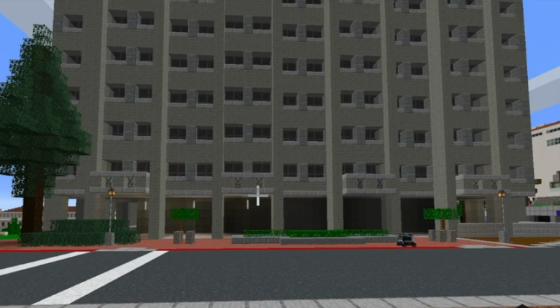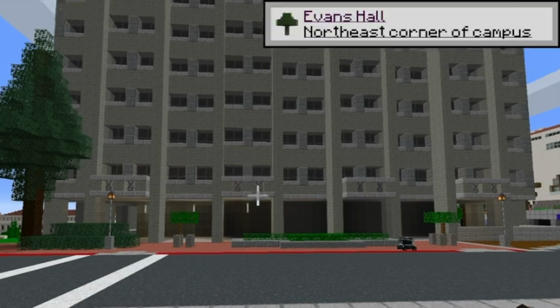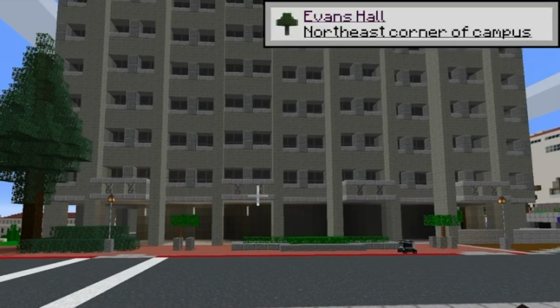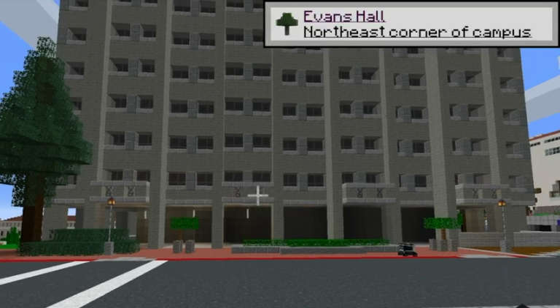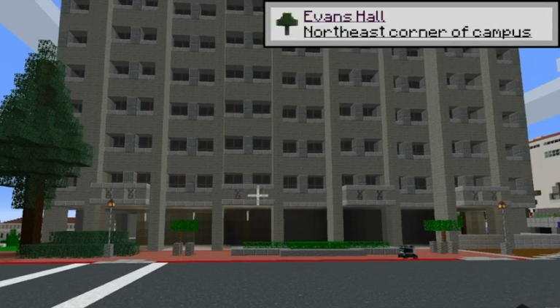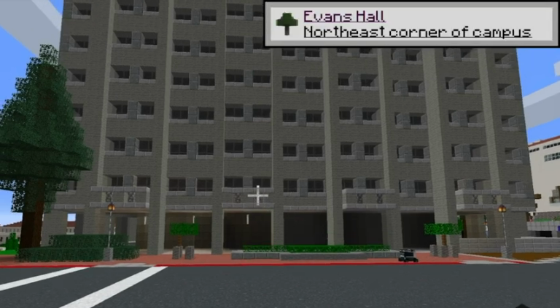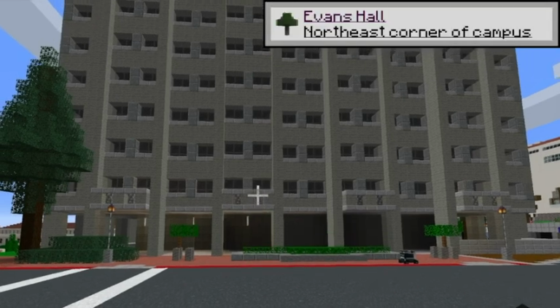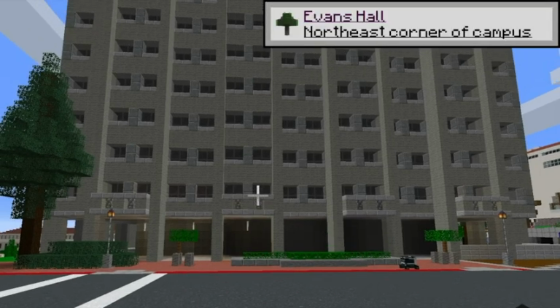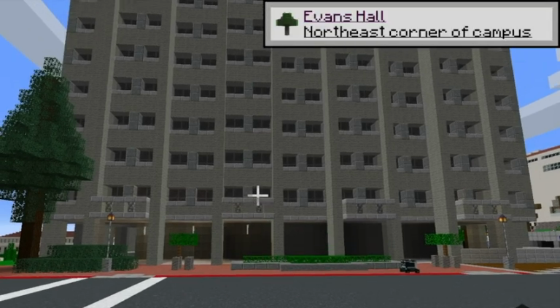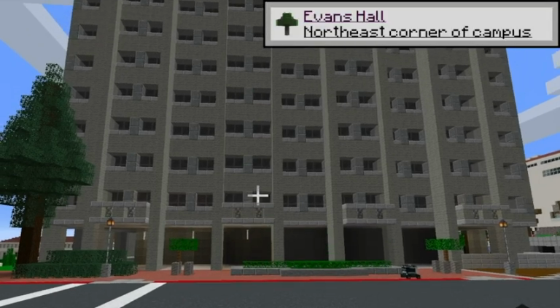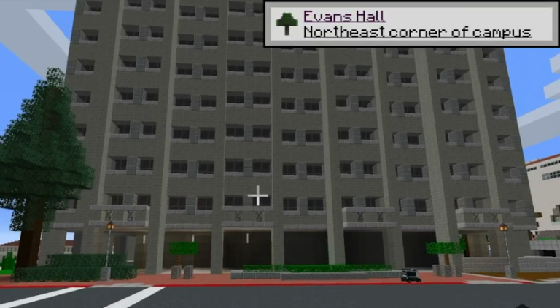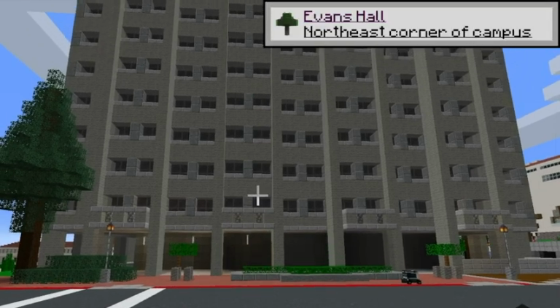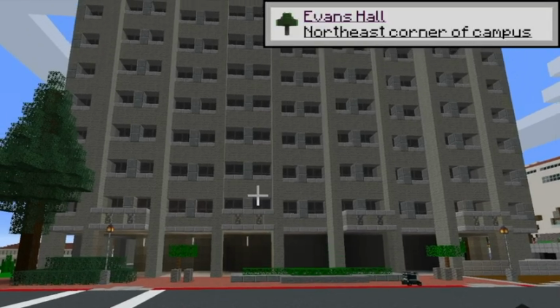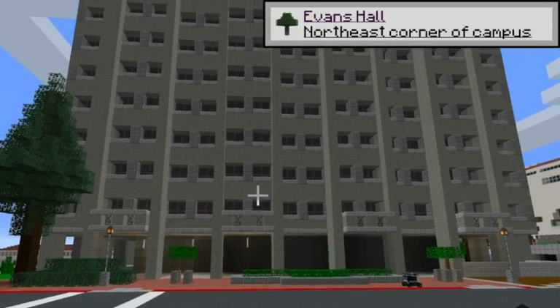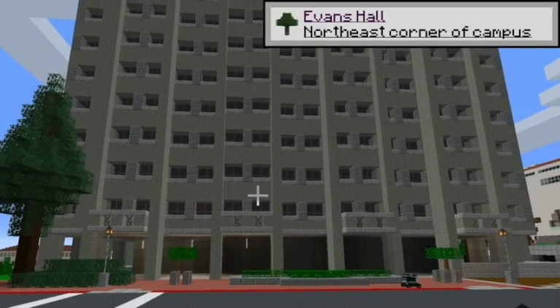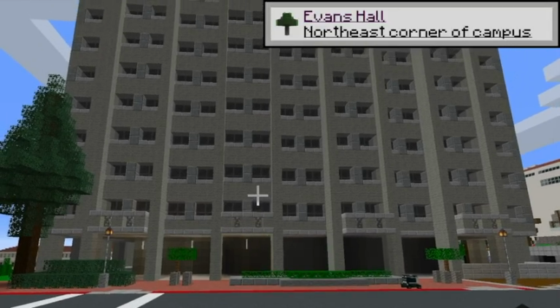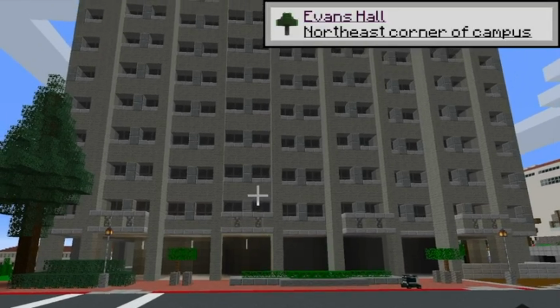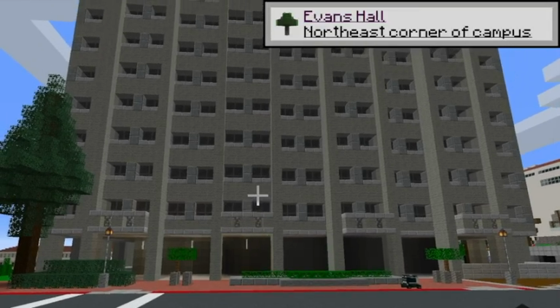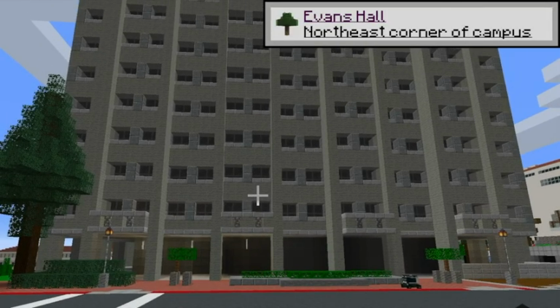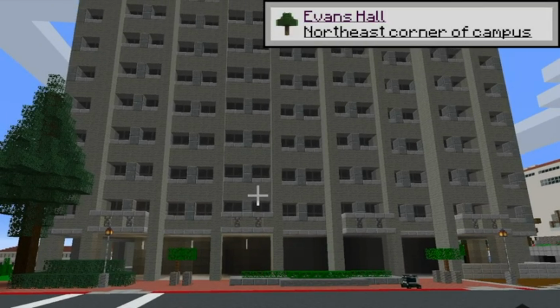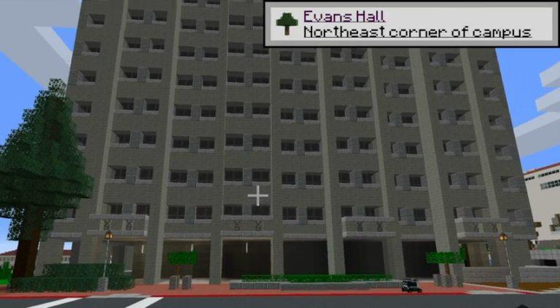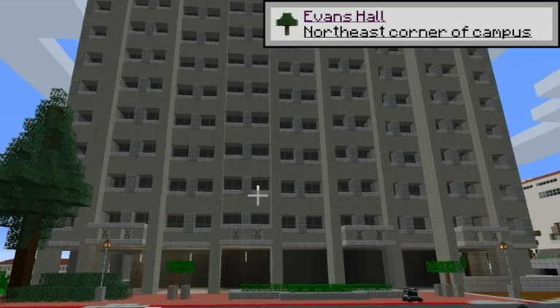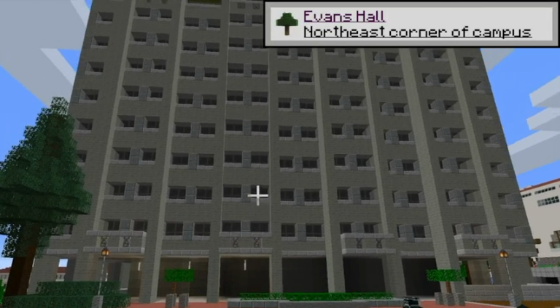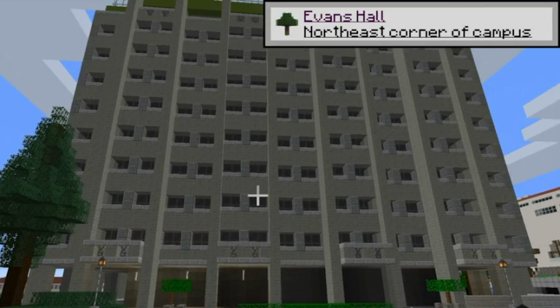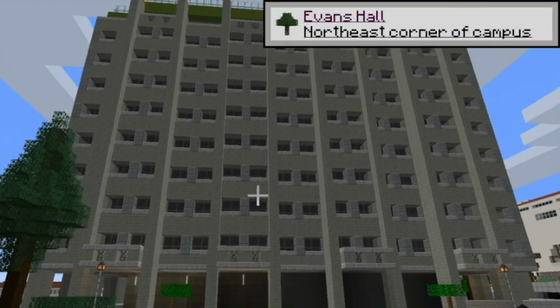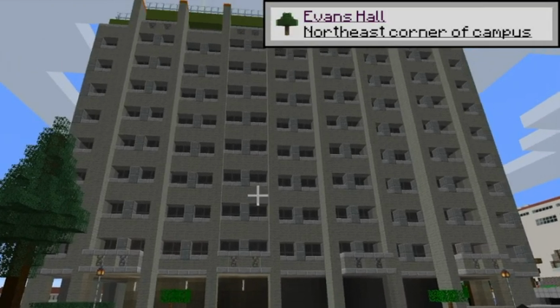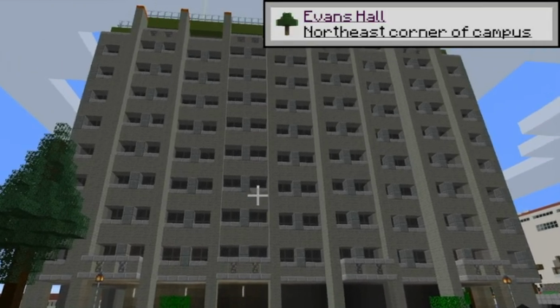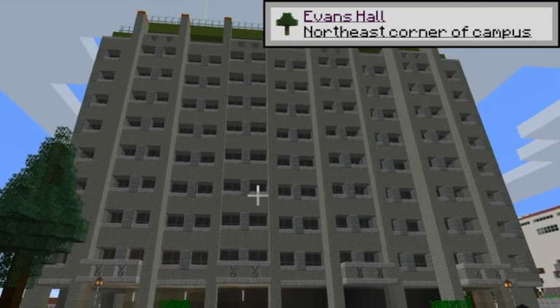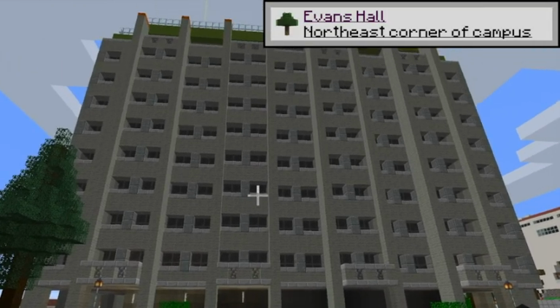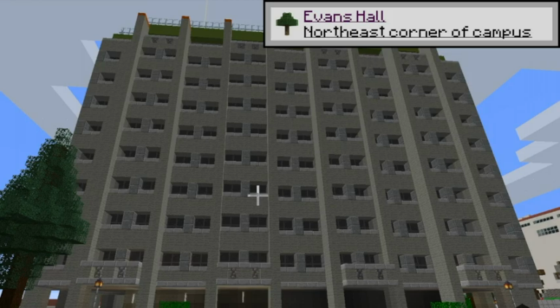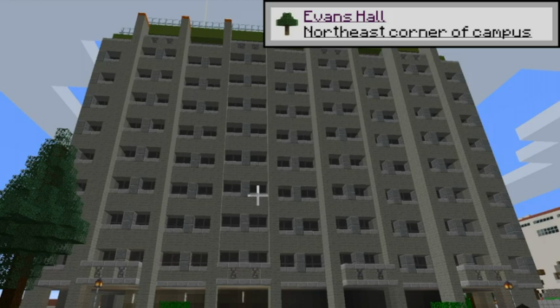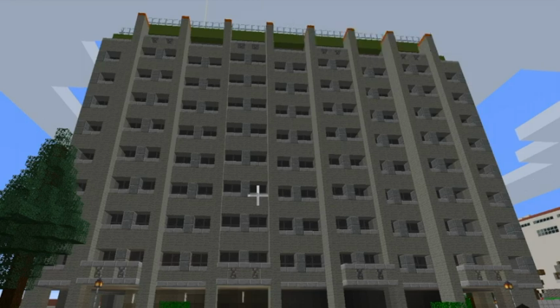If I was a building, I'd be Evans Hall. Why? Because I'm ugly.